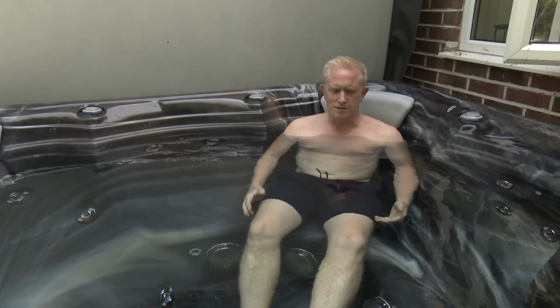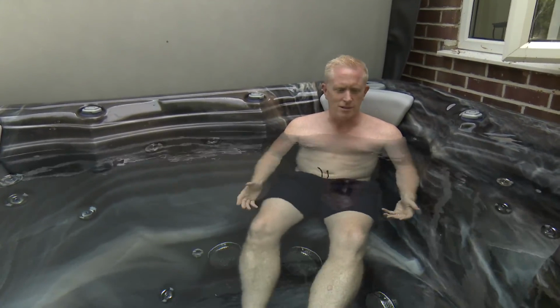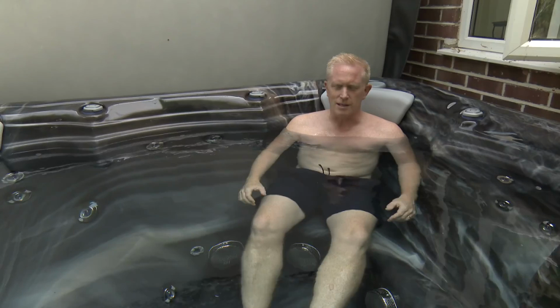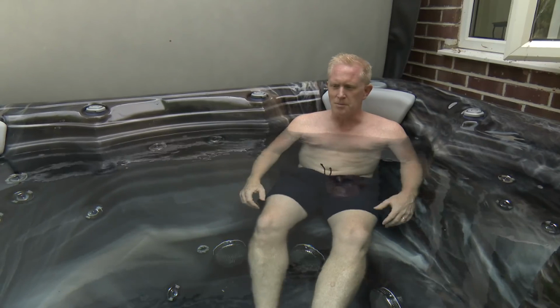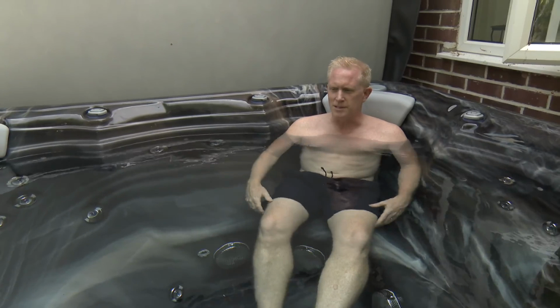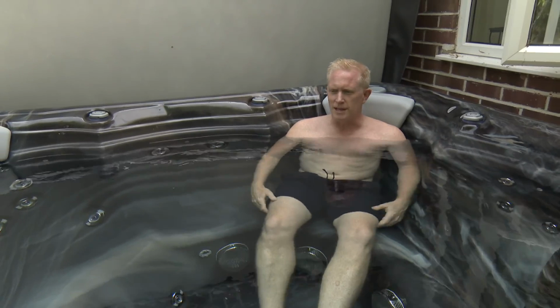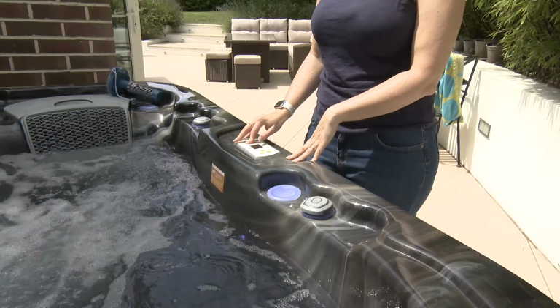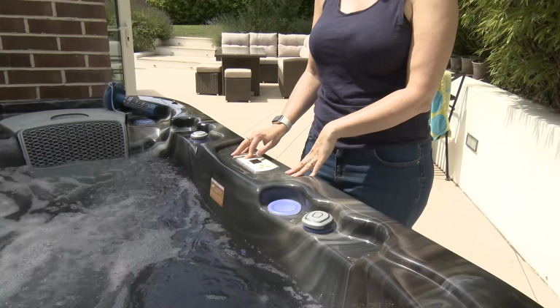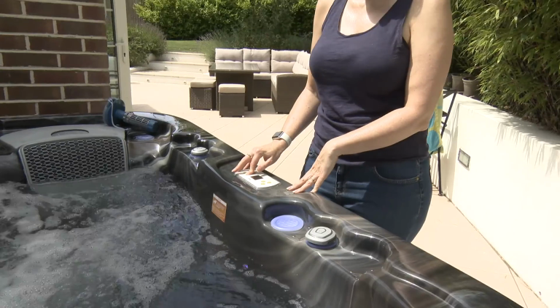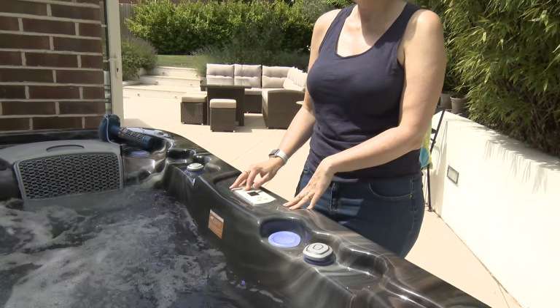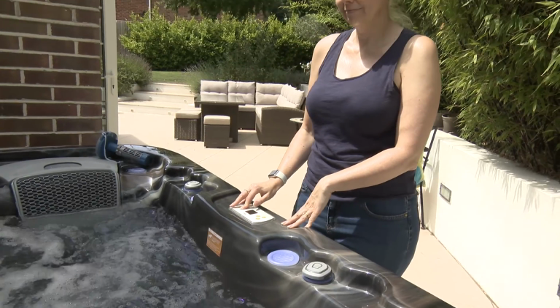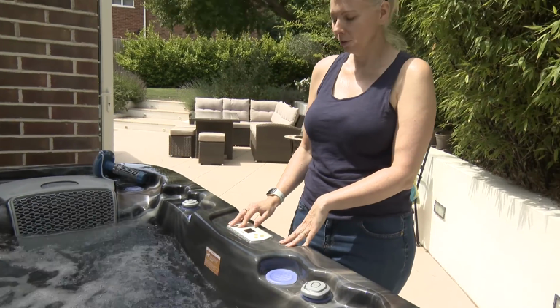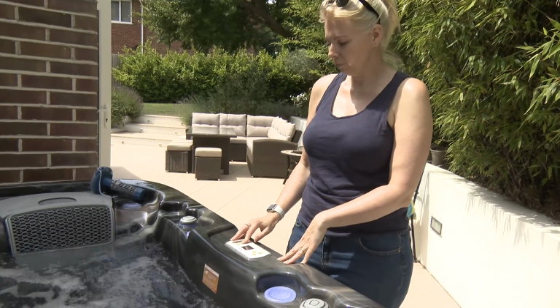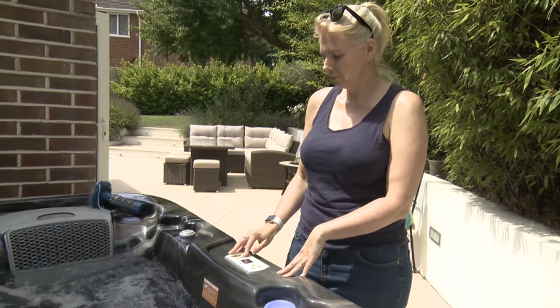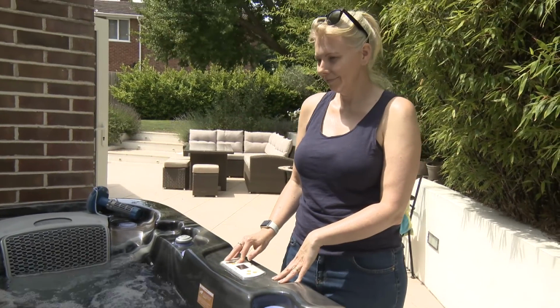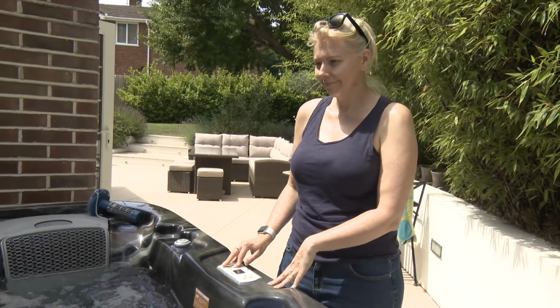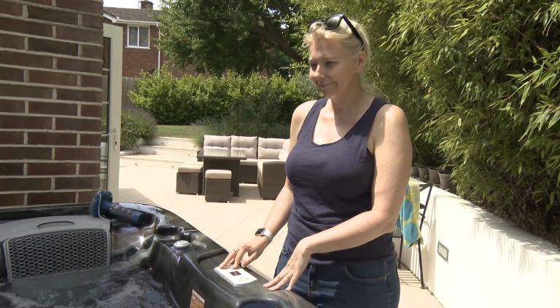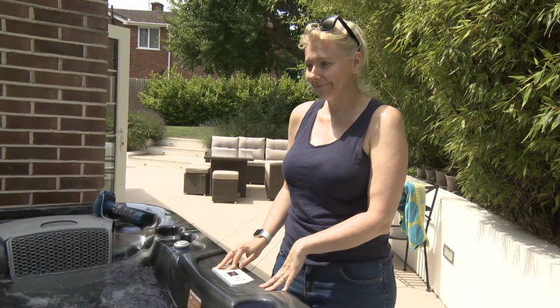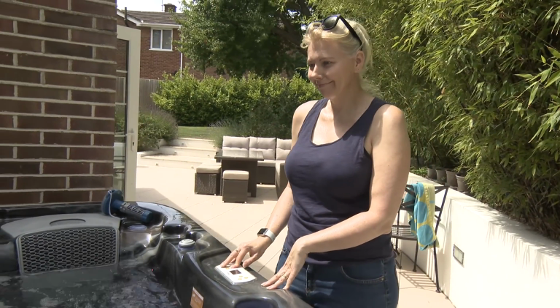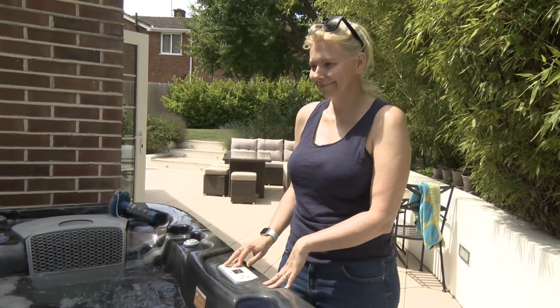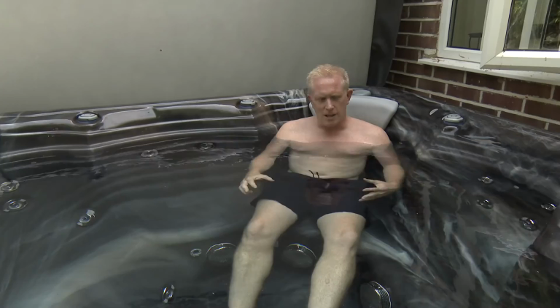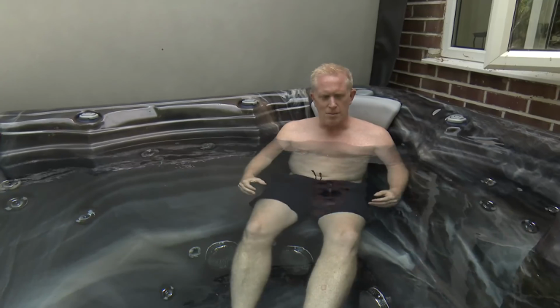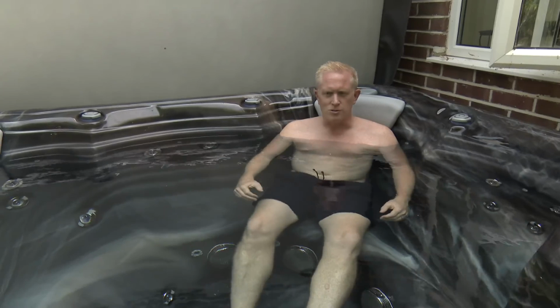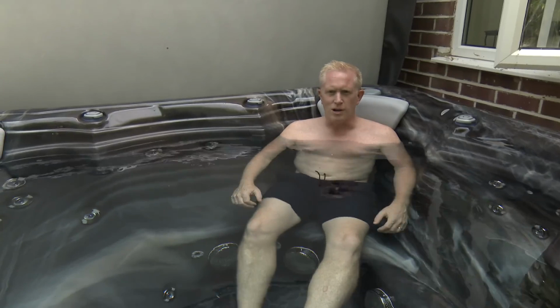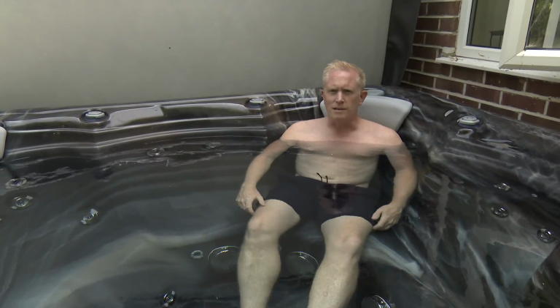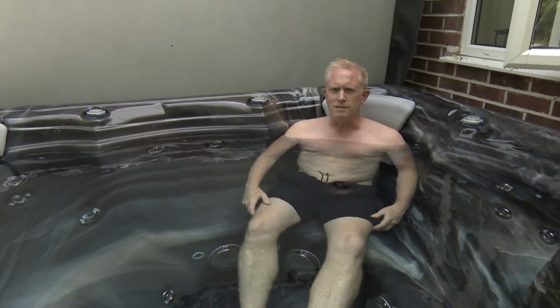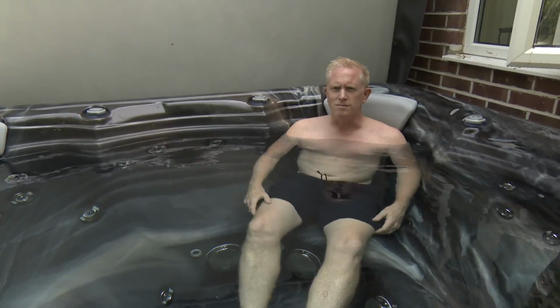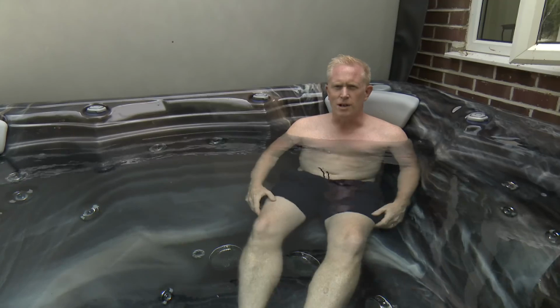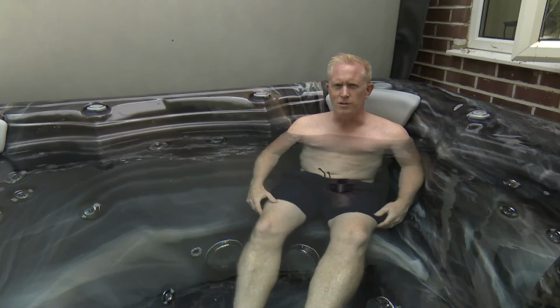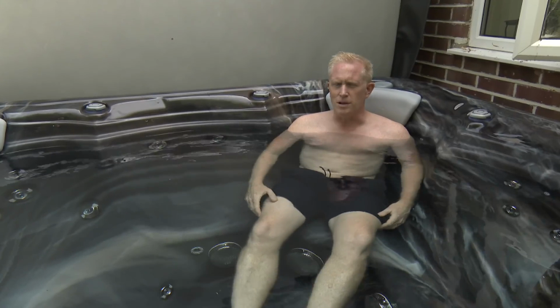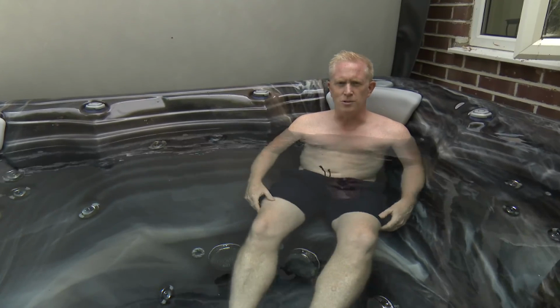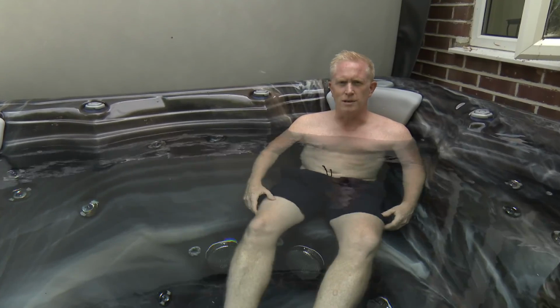Coming and sitting in here for half an hour to relax and let the muscles relax — recovery is much quicker.